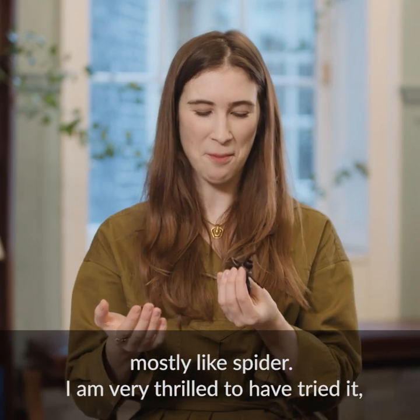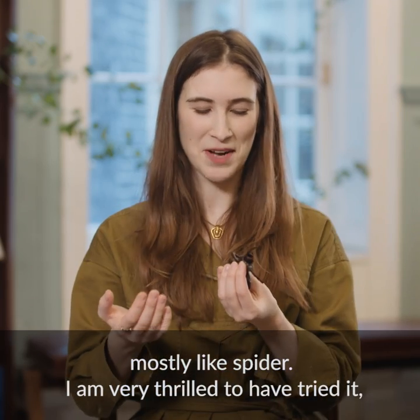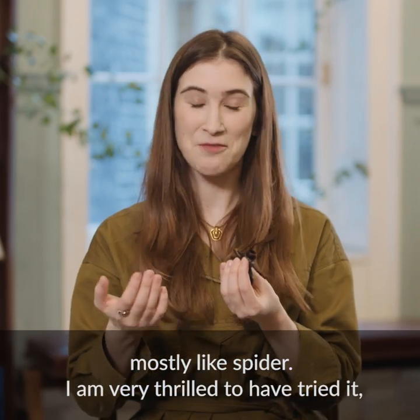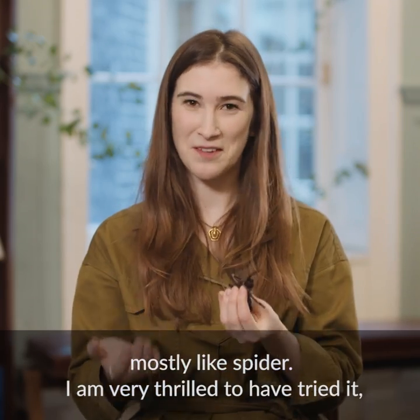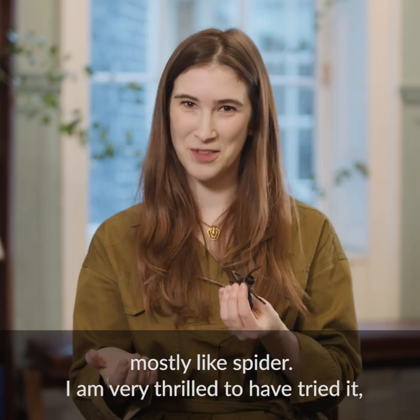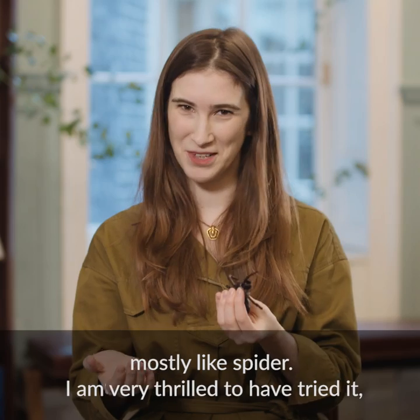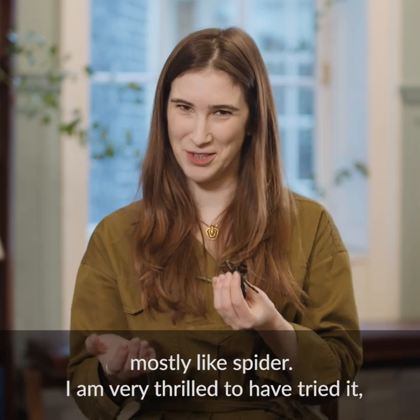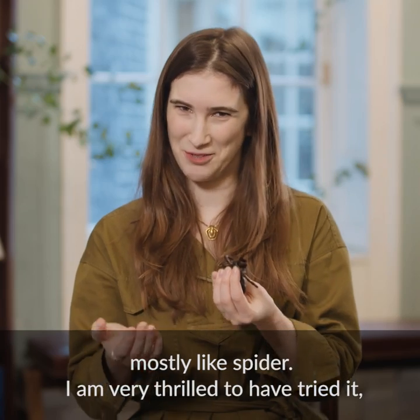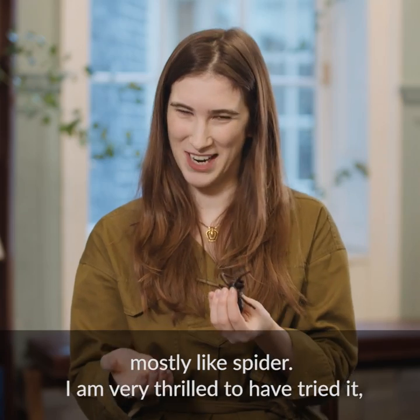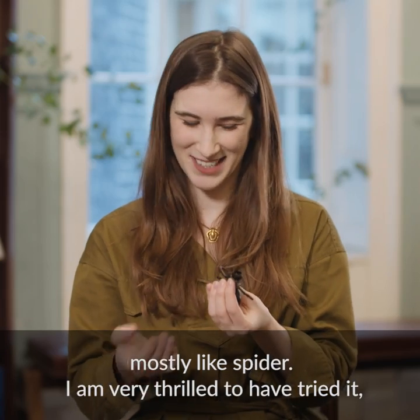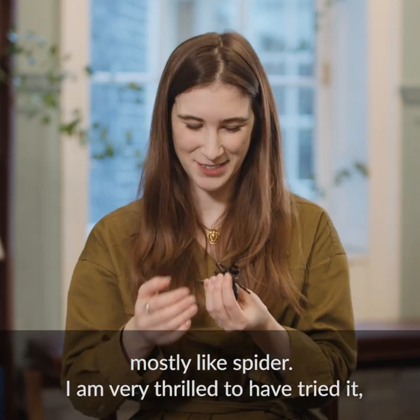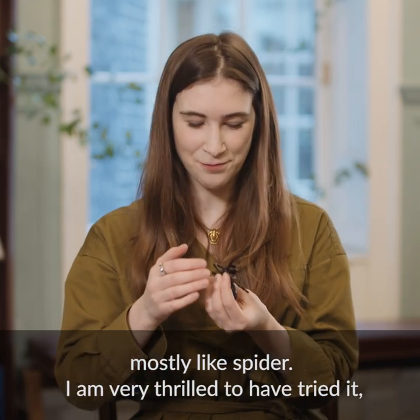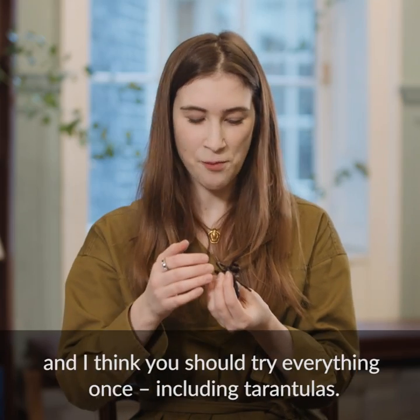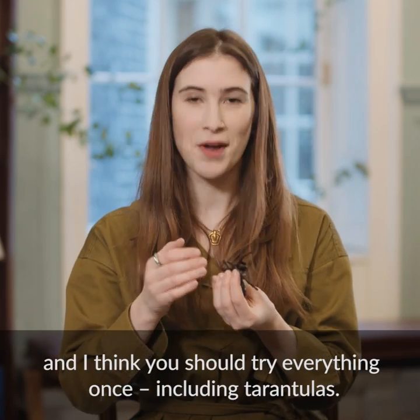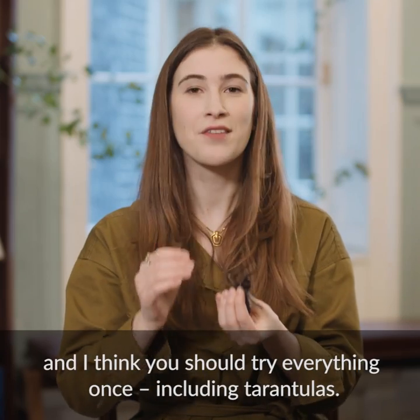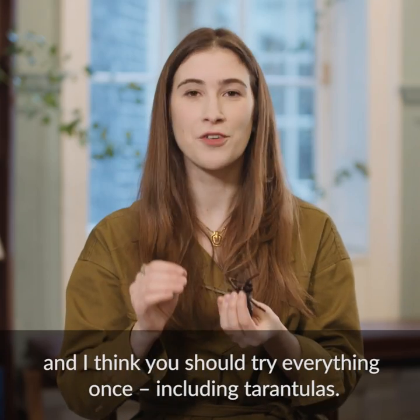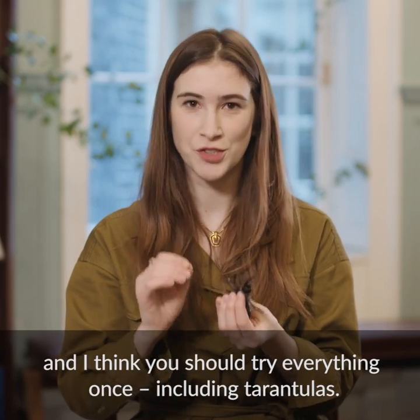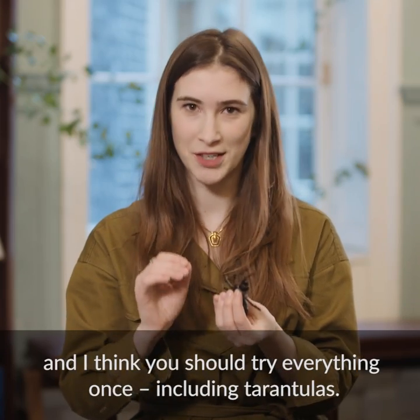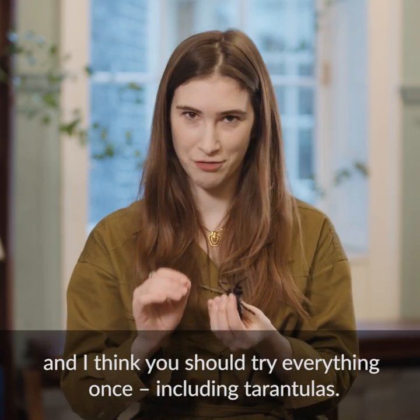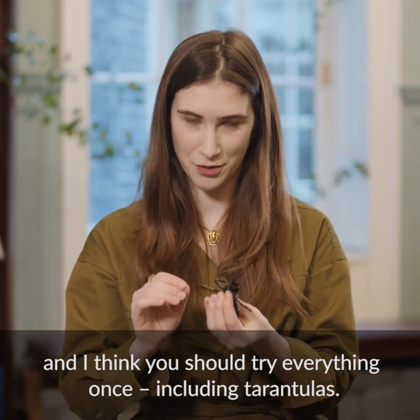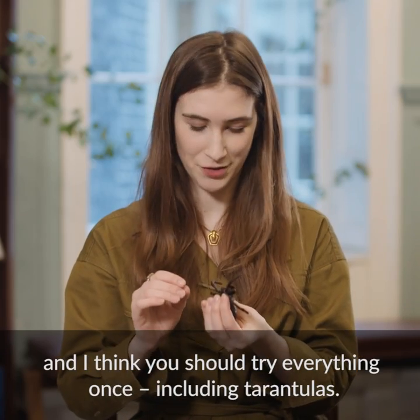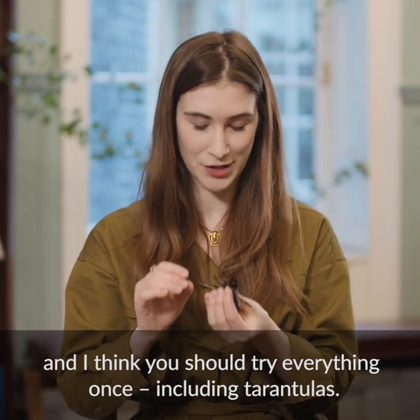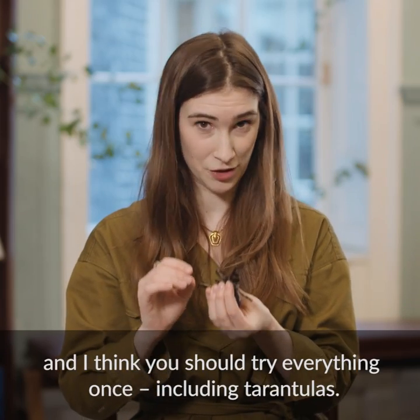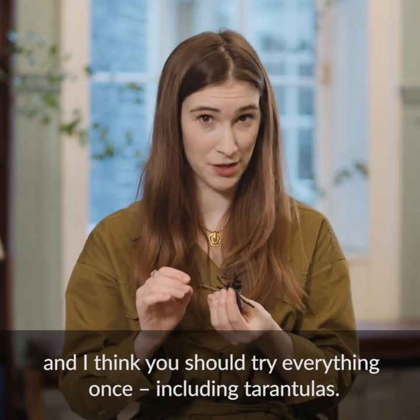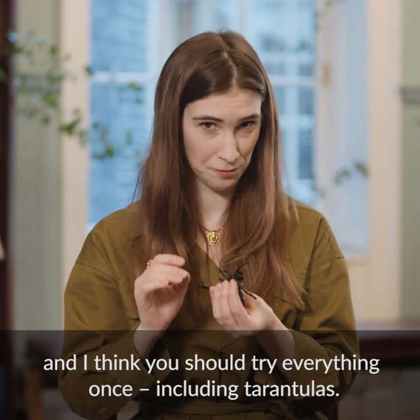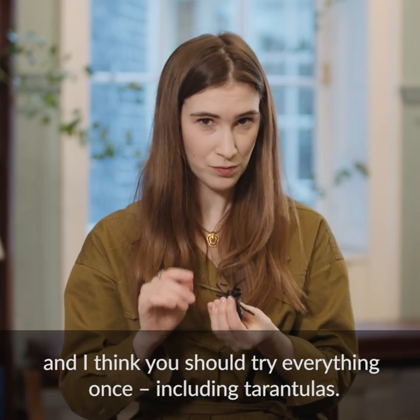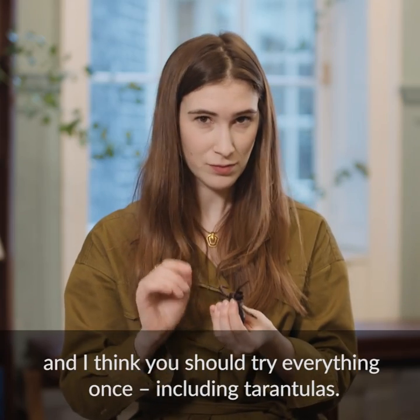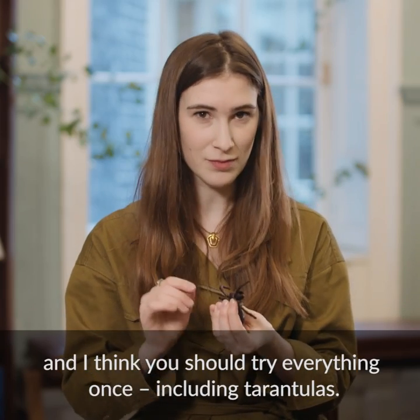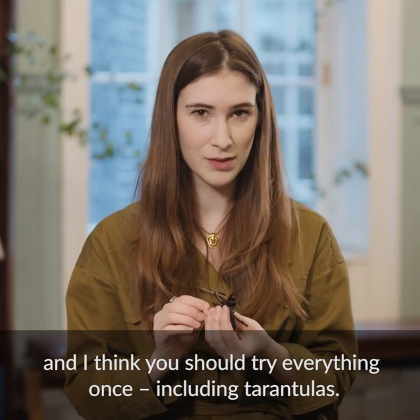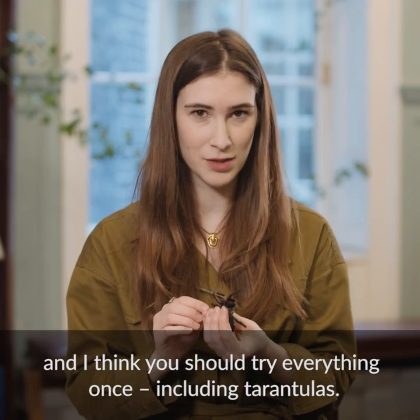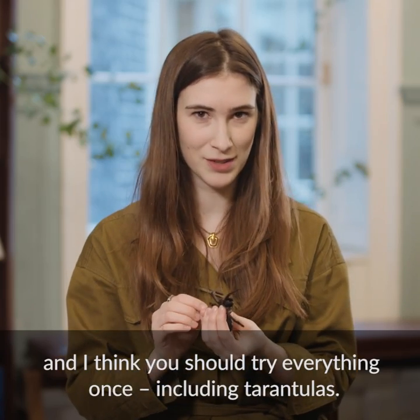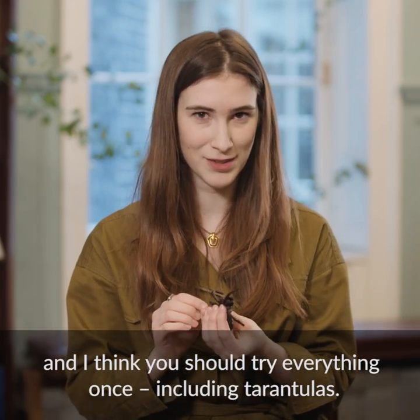I'm very thrilled to have tried it. And I think you should try everything once, including tarantulas.